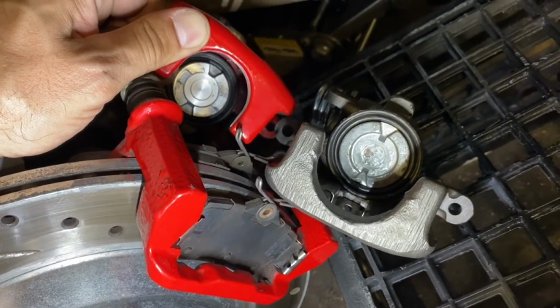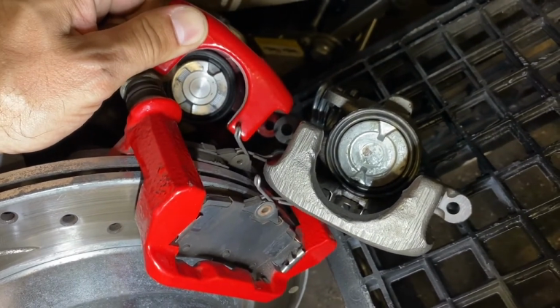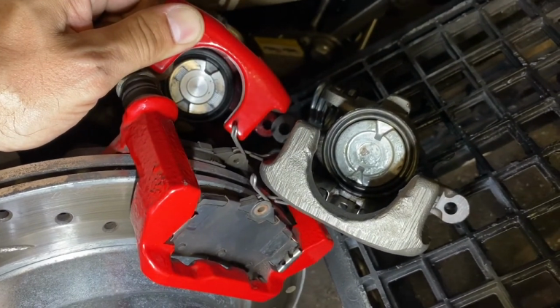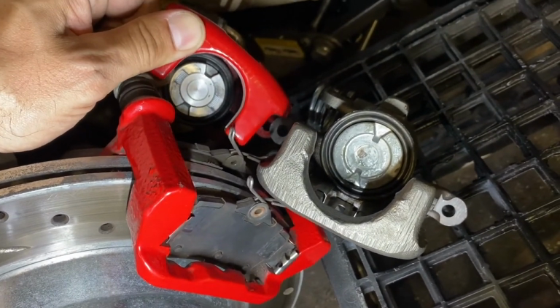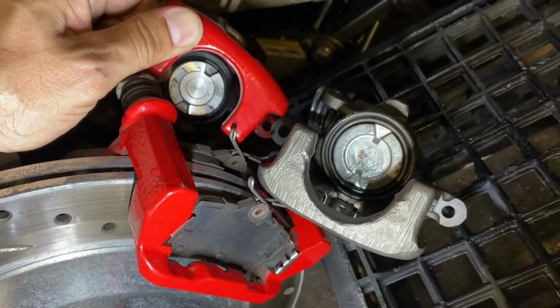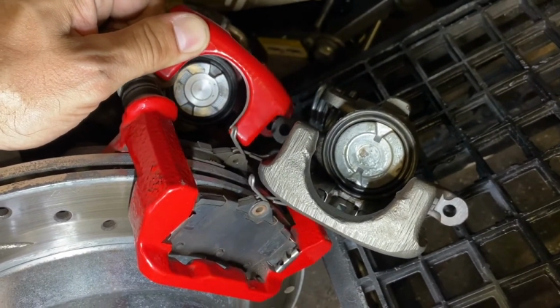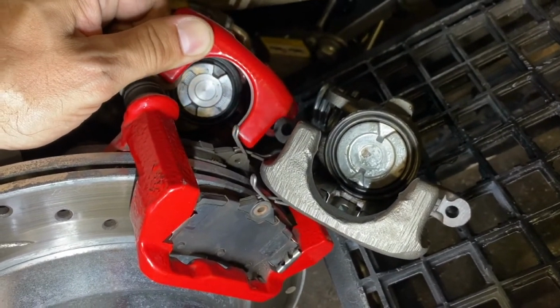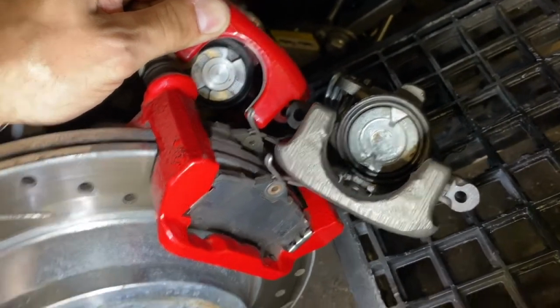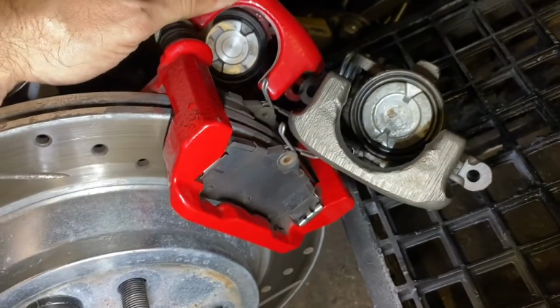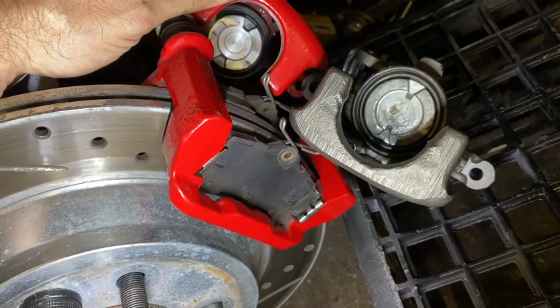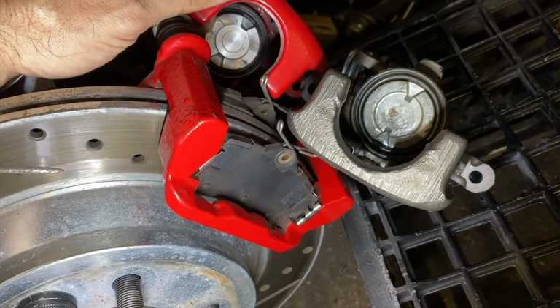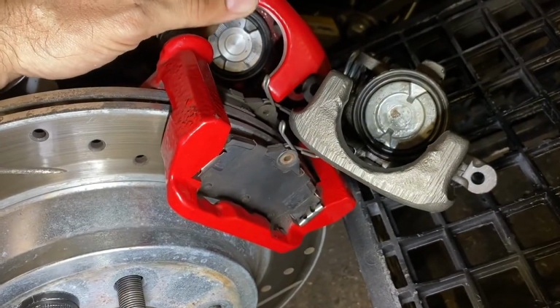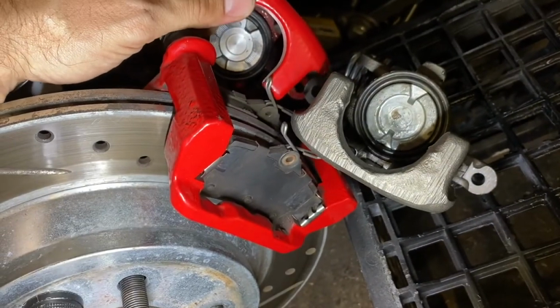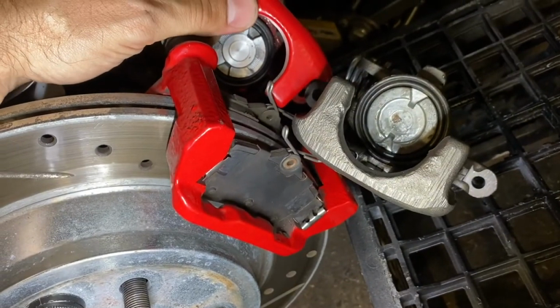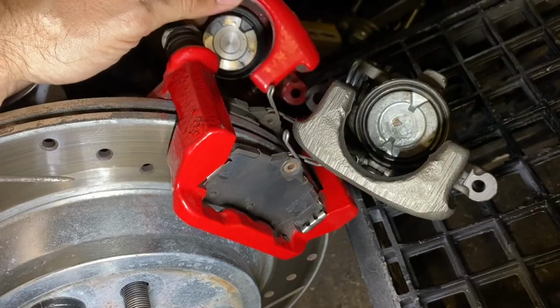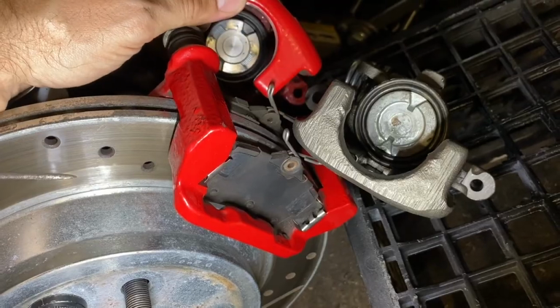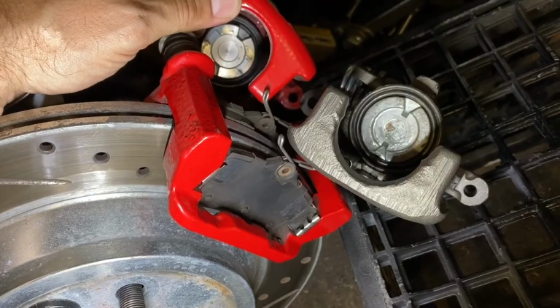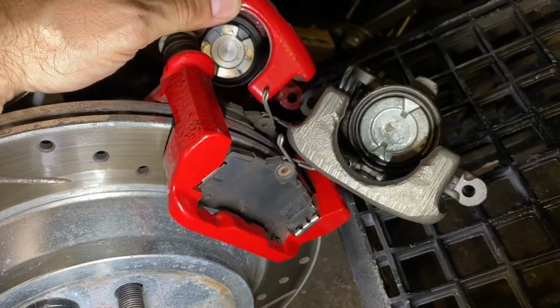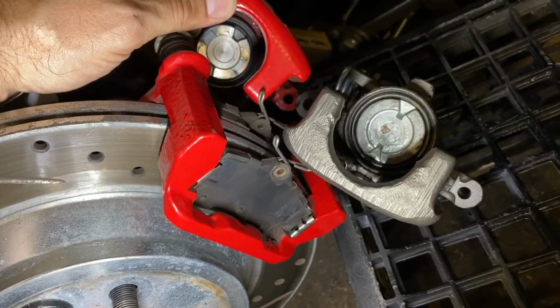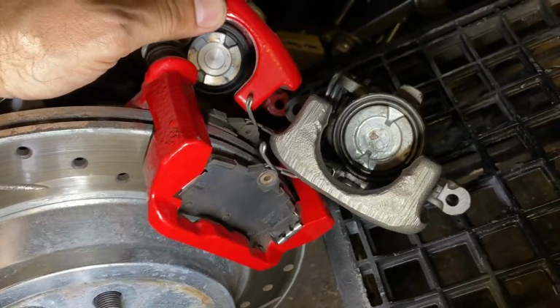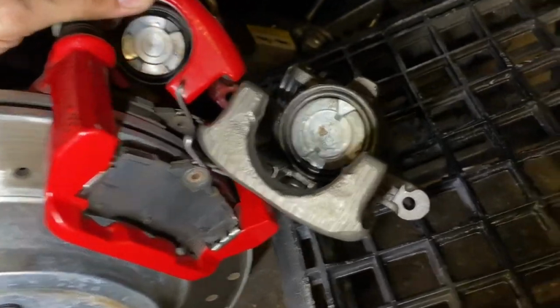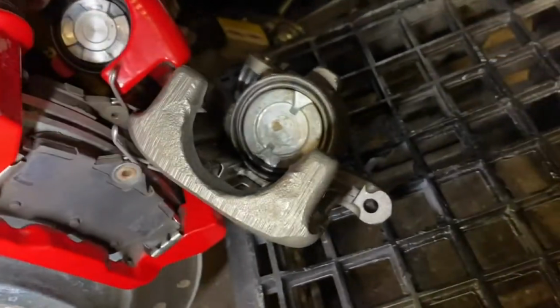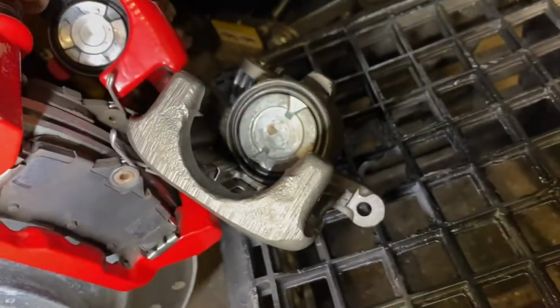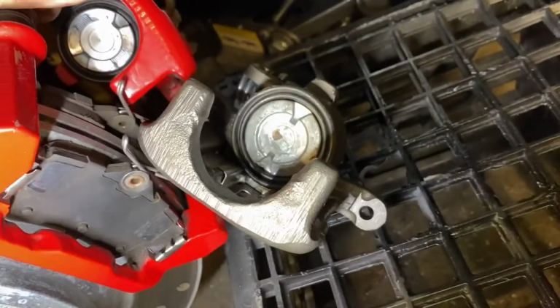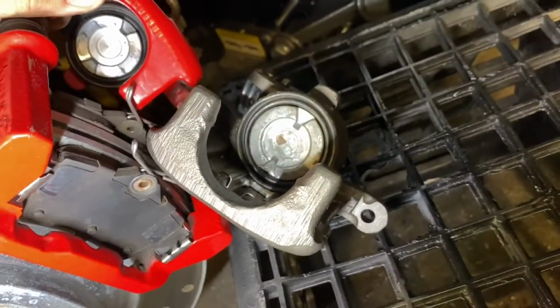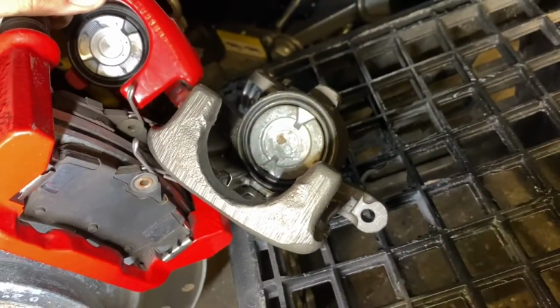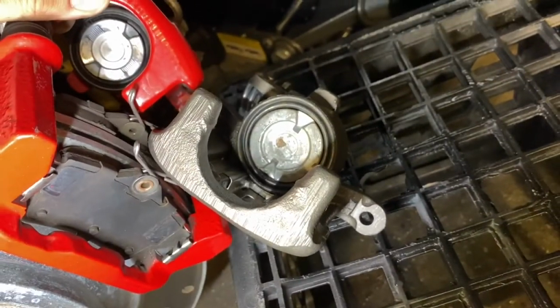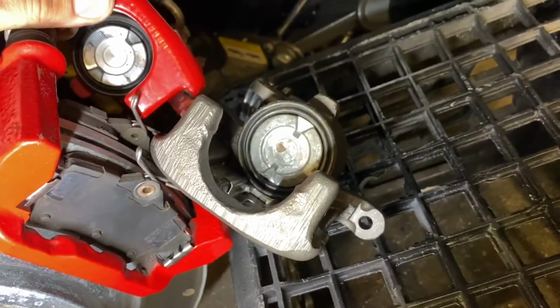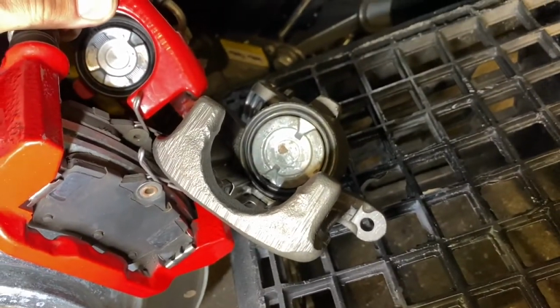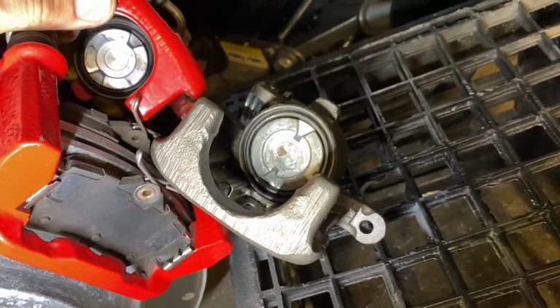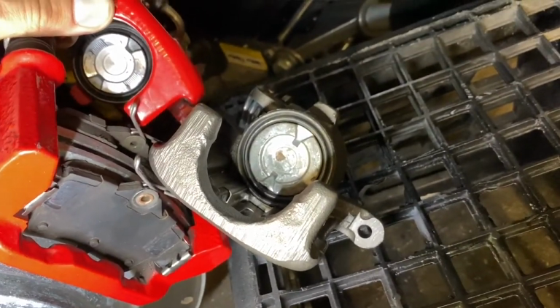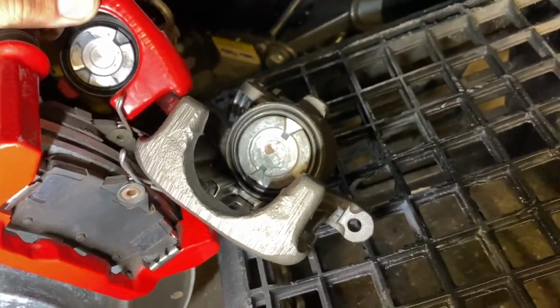The swap is as simple as this: if you have an existing Cobra setup, you take the 38 millimeter caliper off and swap the 43 millimeter unit on.